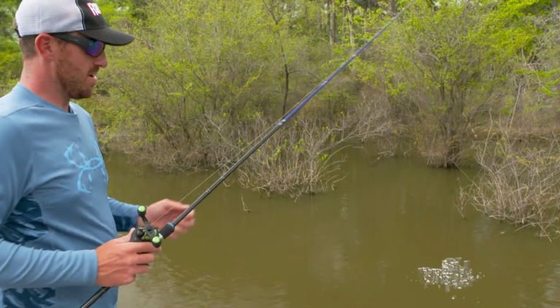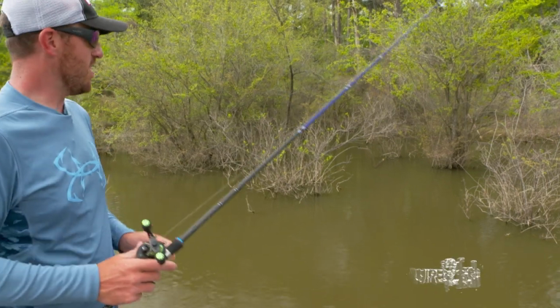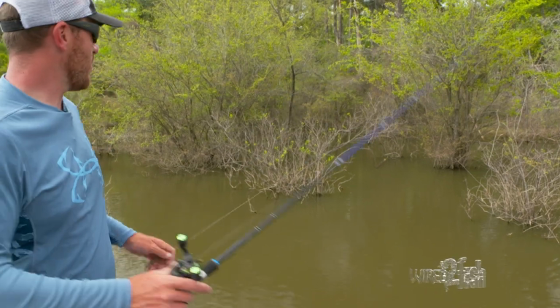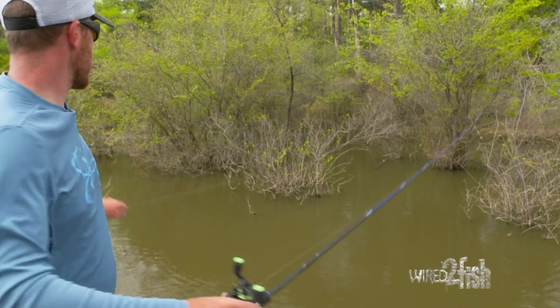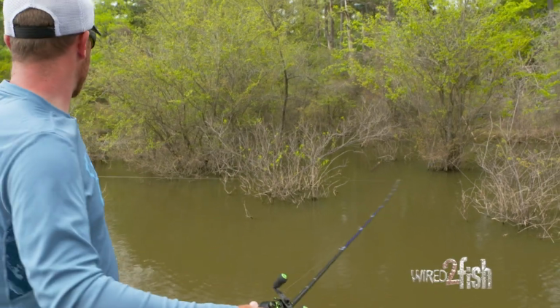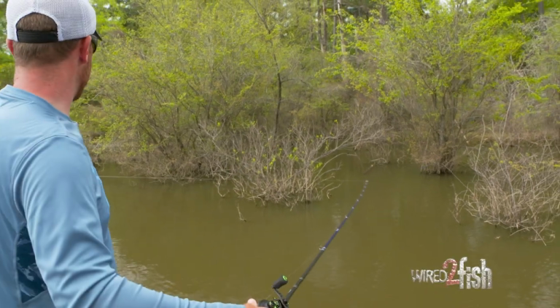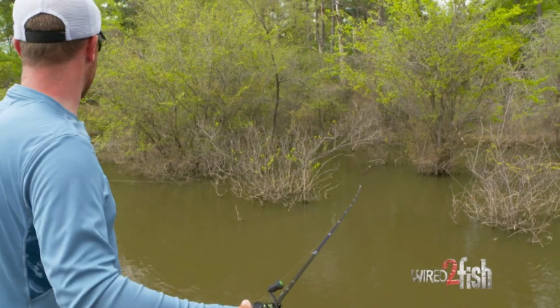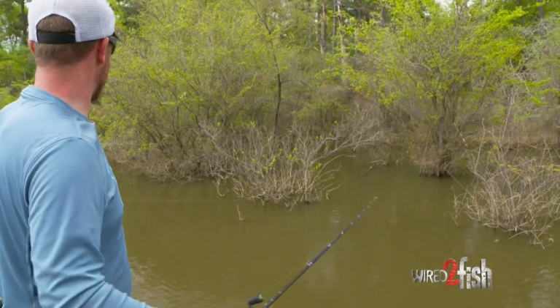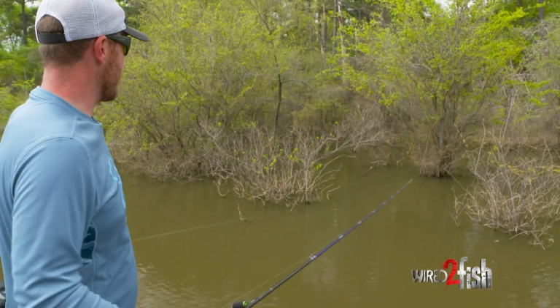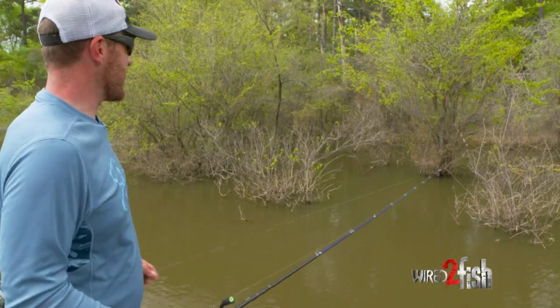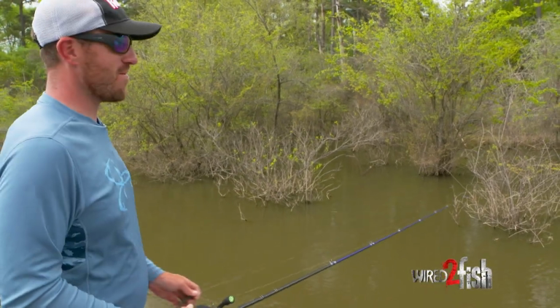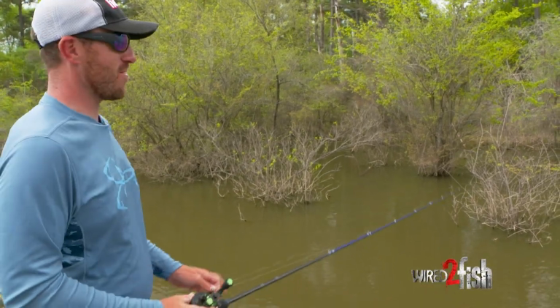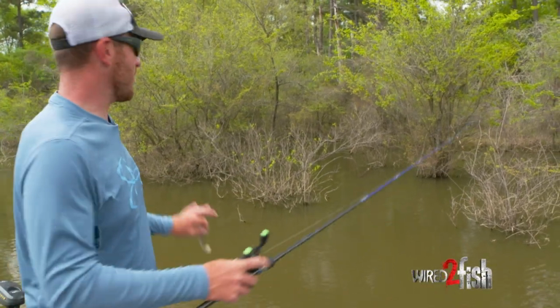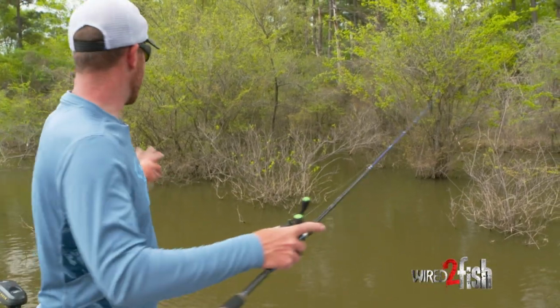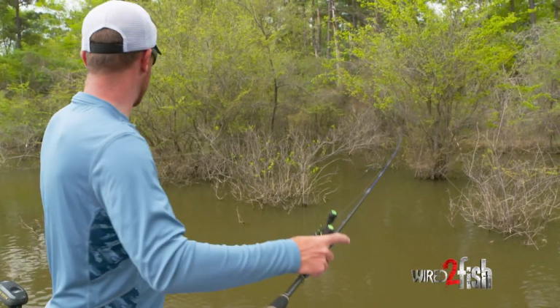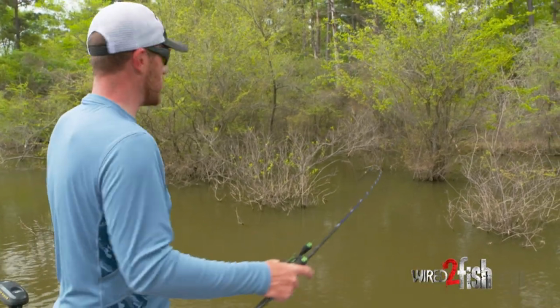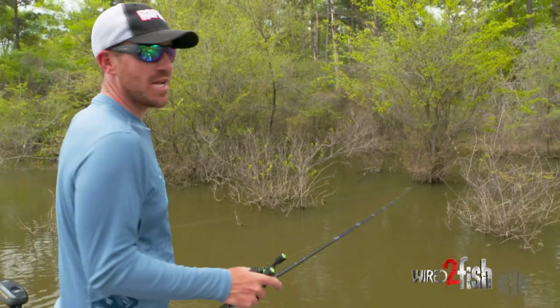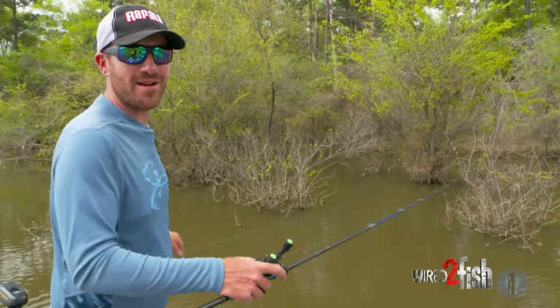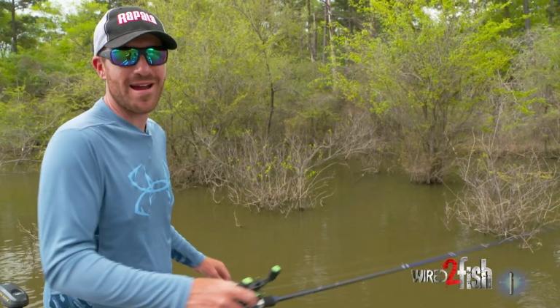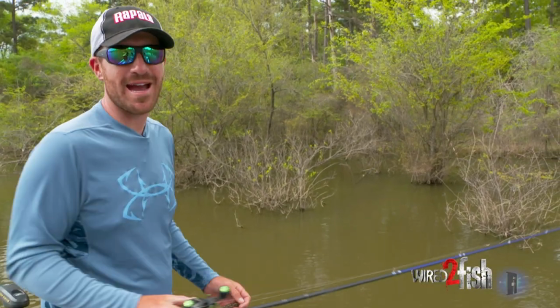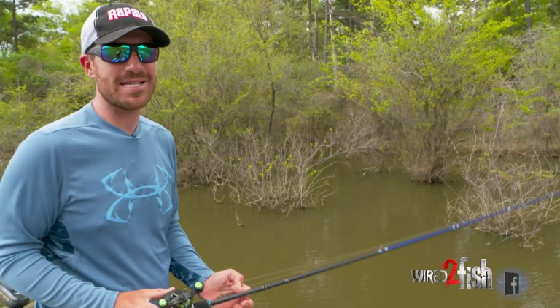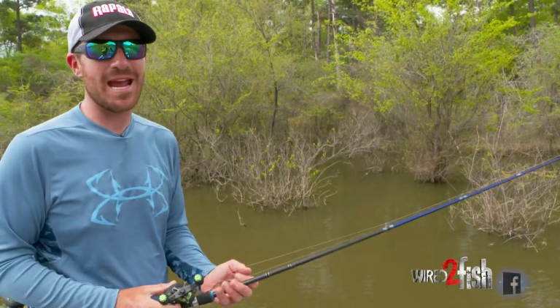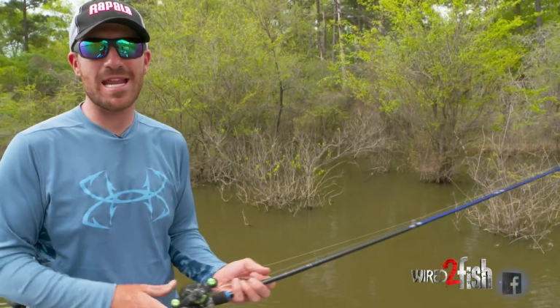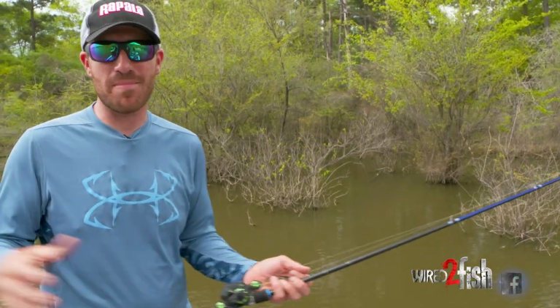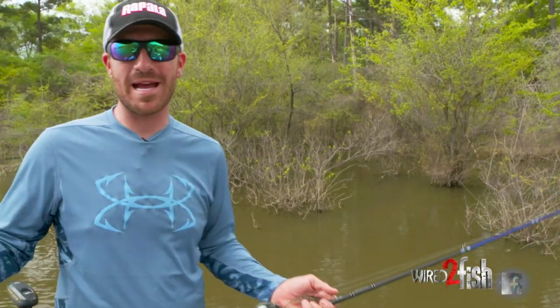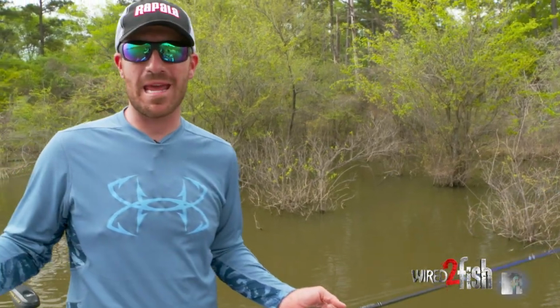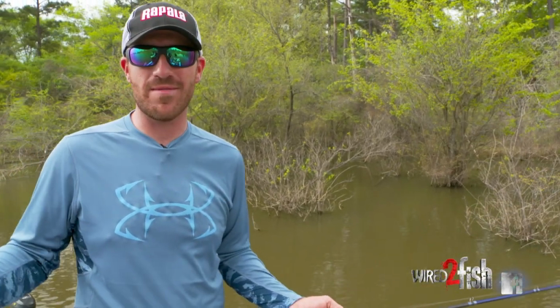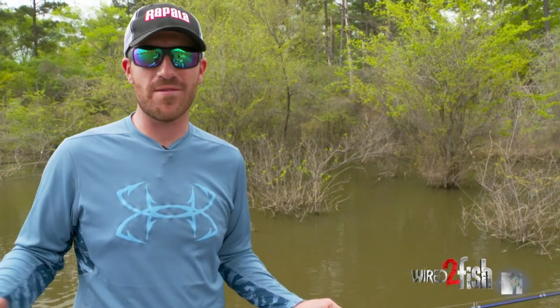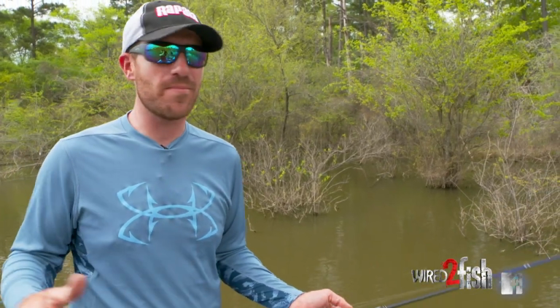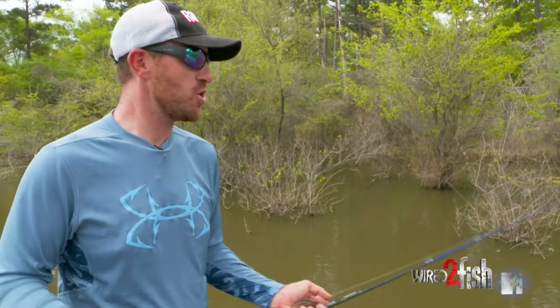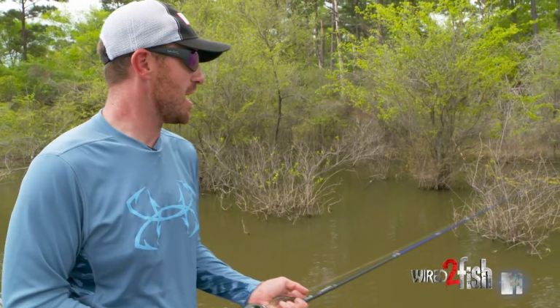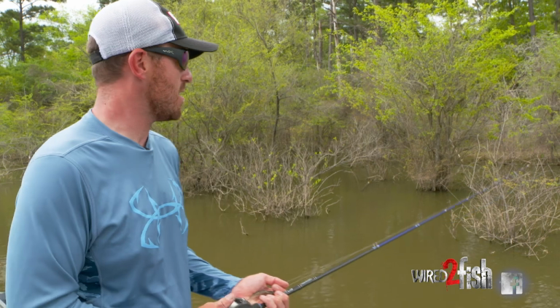Look at this playing field right here. We have a lot of bushes, you got grass — it is bass heaven. They're up there shallow.